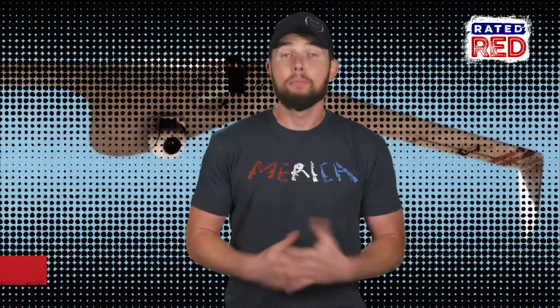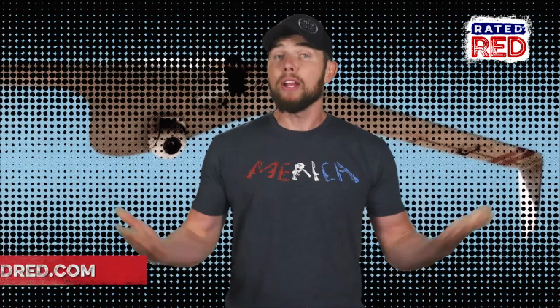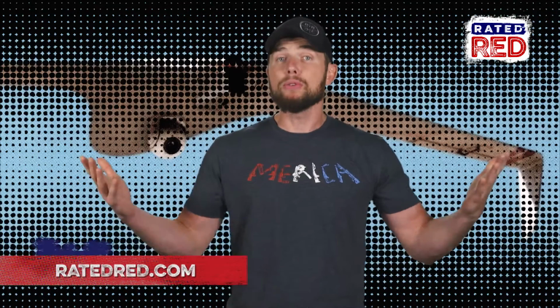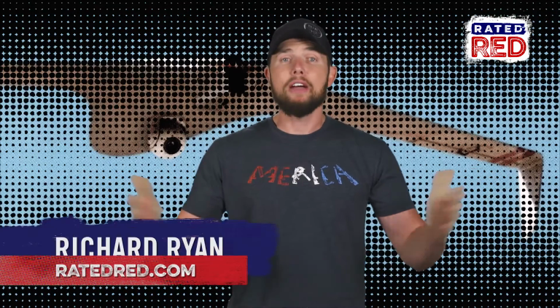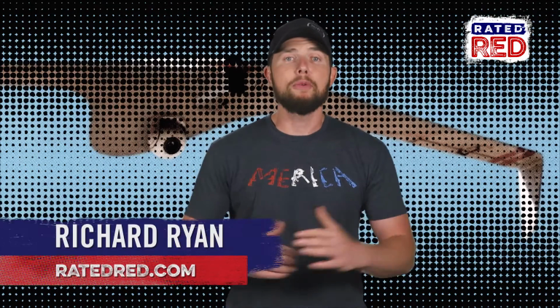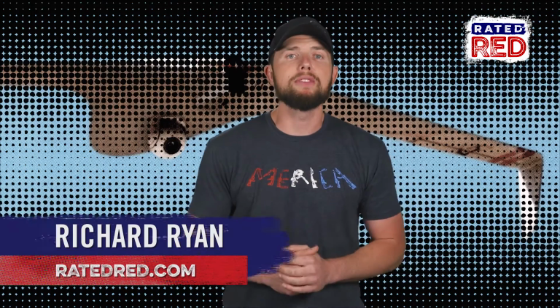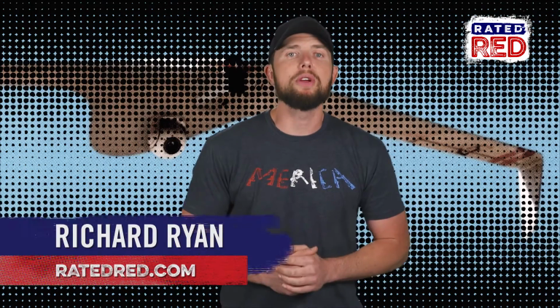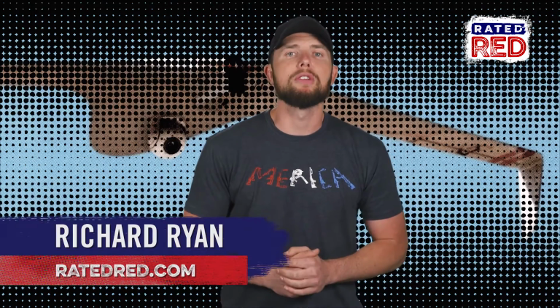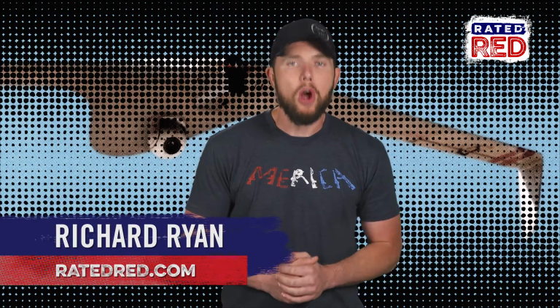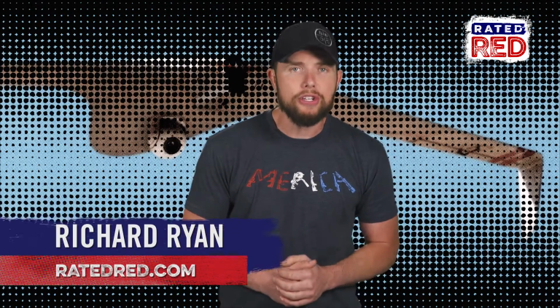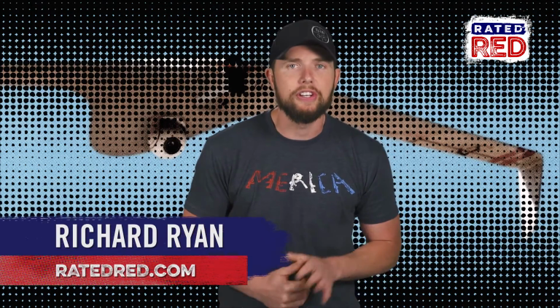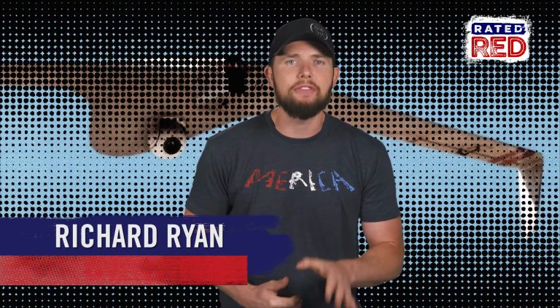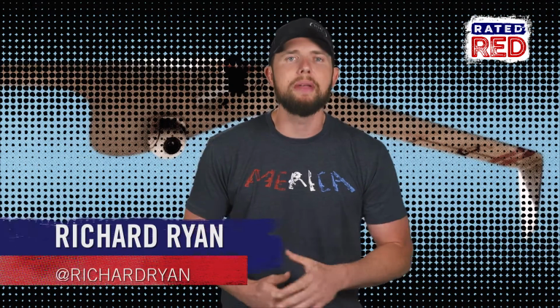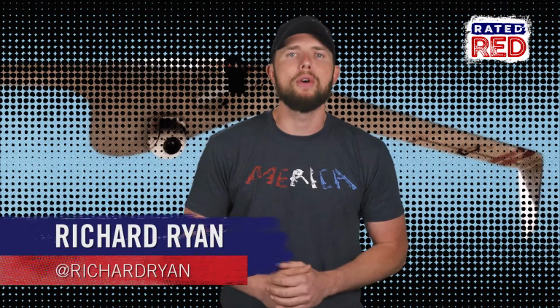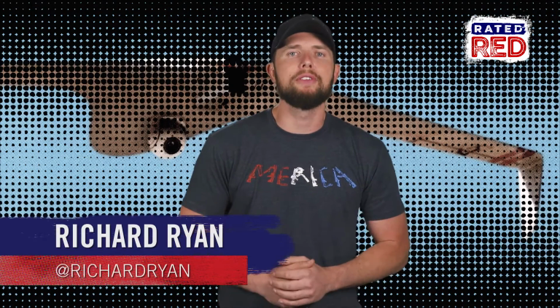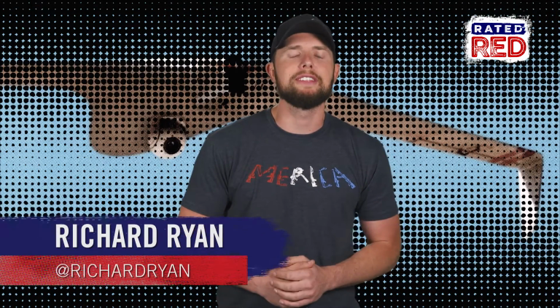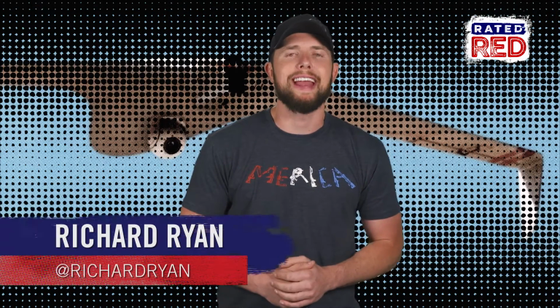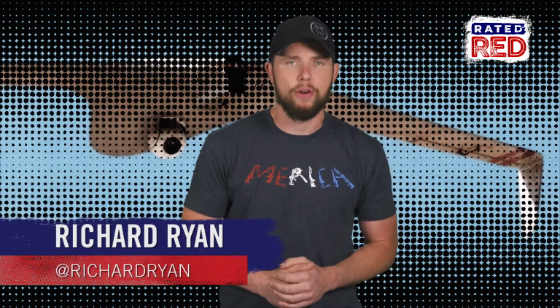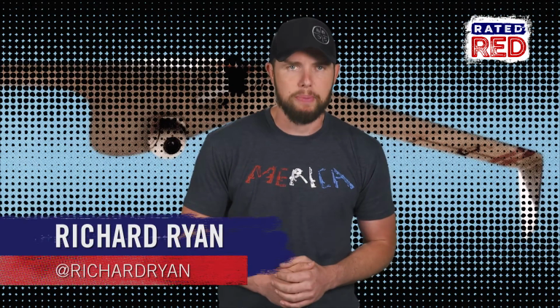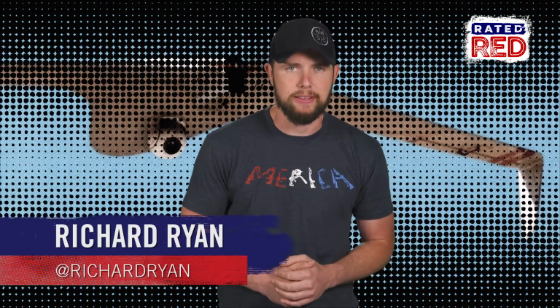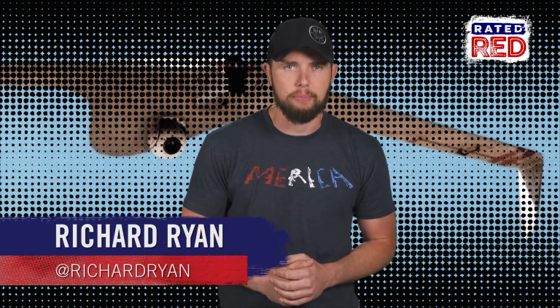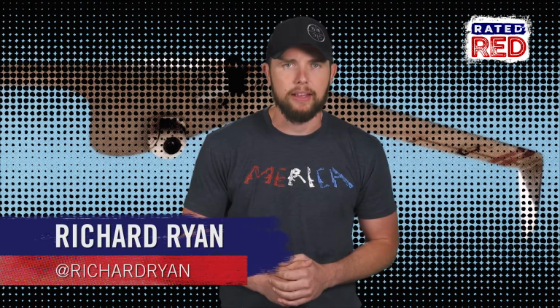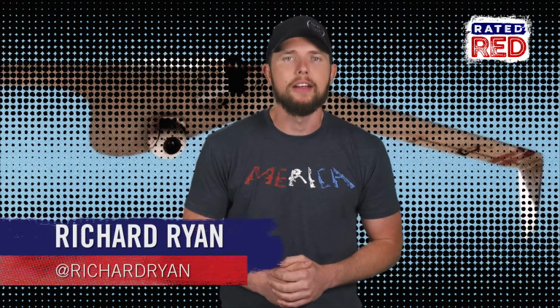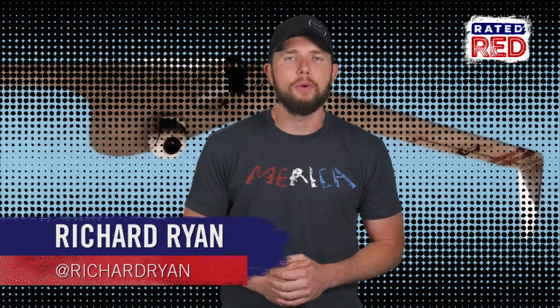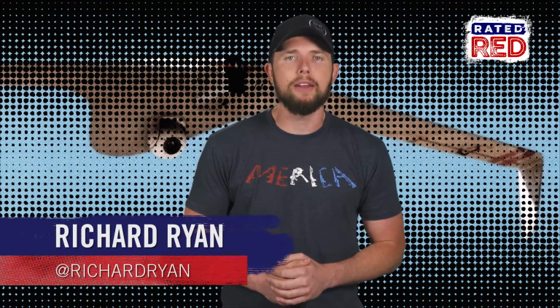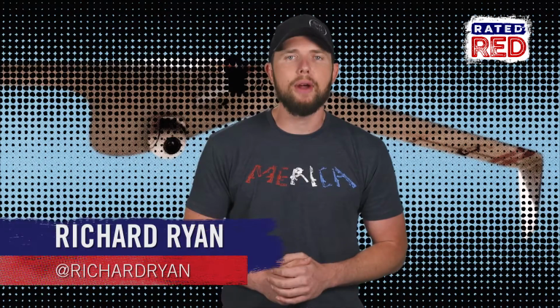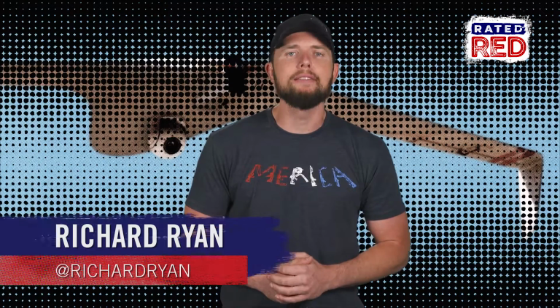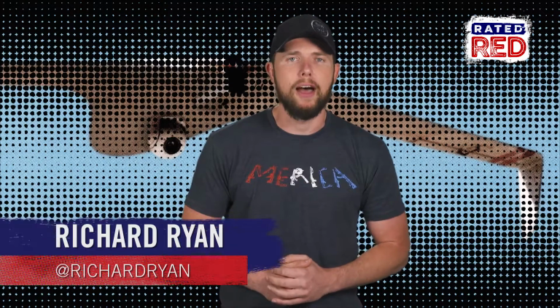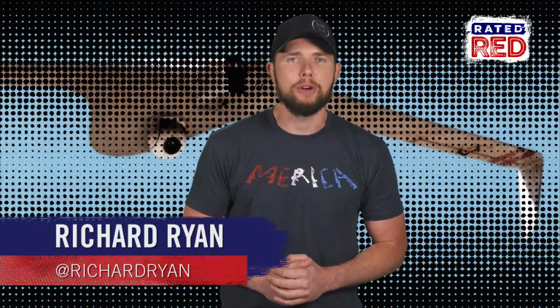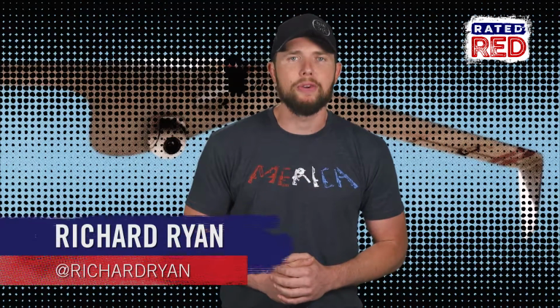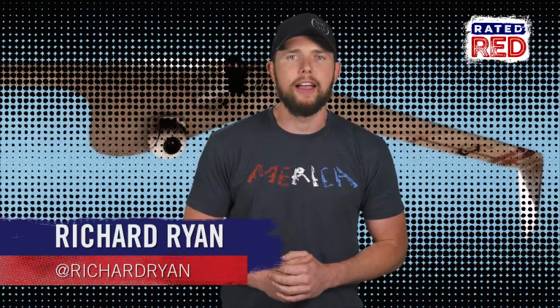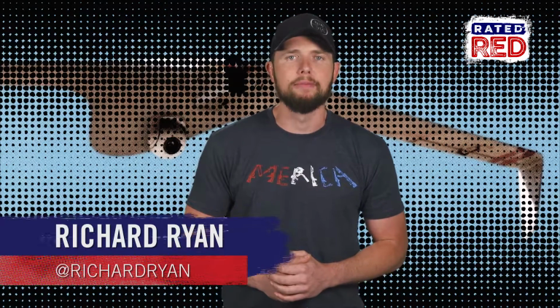Pretty cool stuff from Israel's largest government-owned defense and aerospace company. For Rated Red, I'm Richard Ryan.